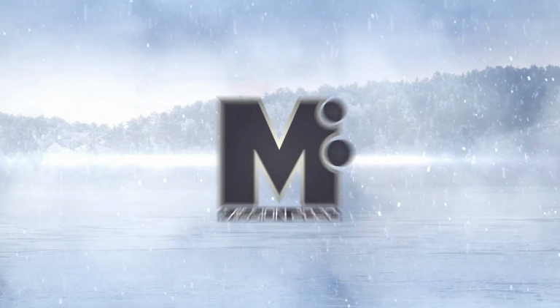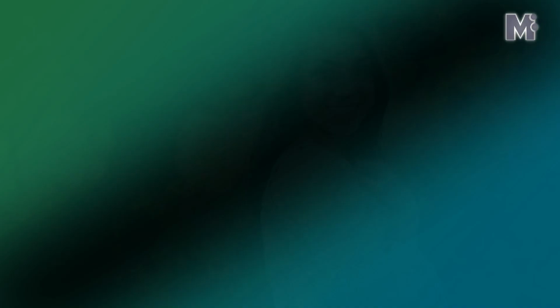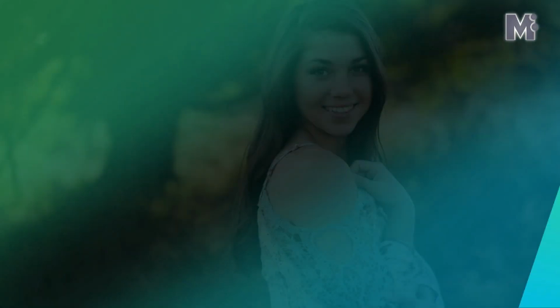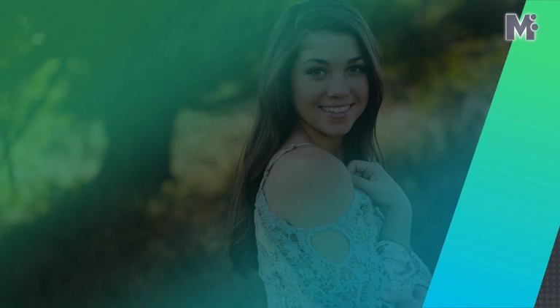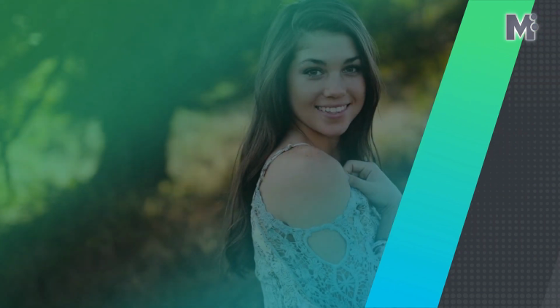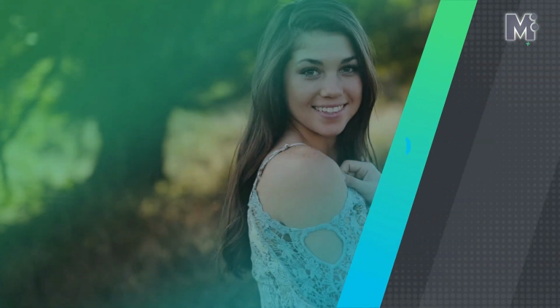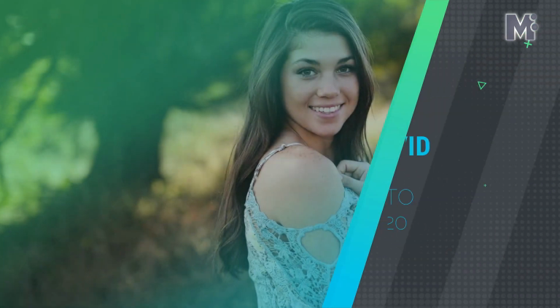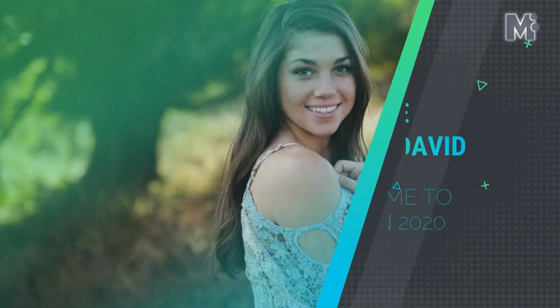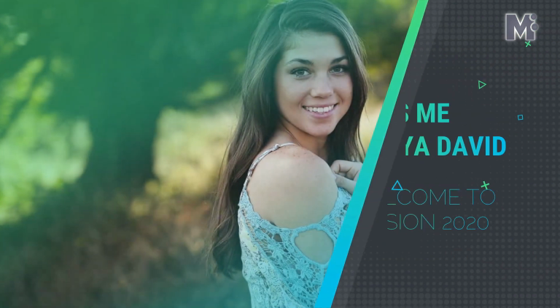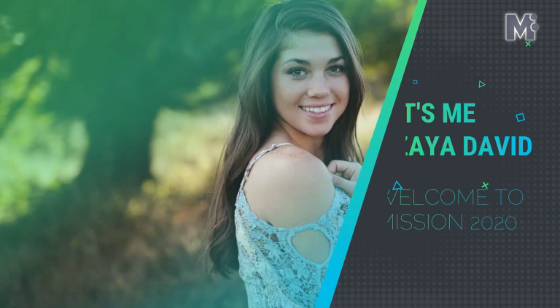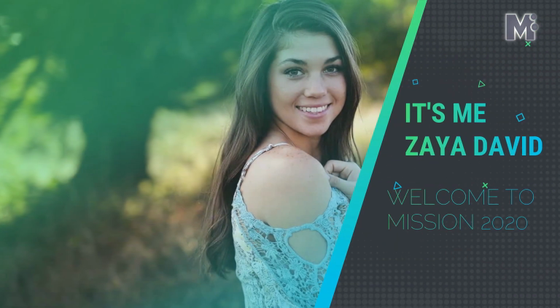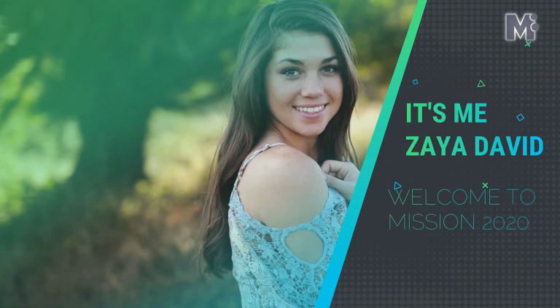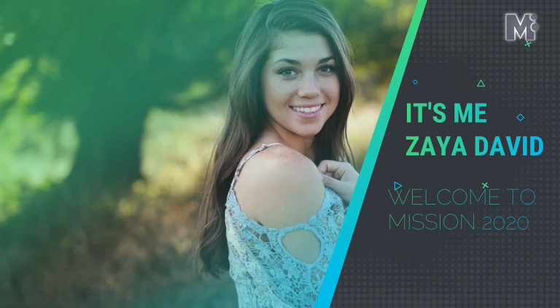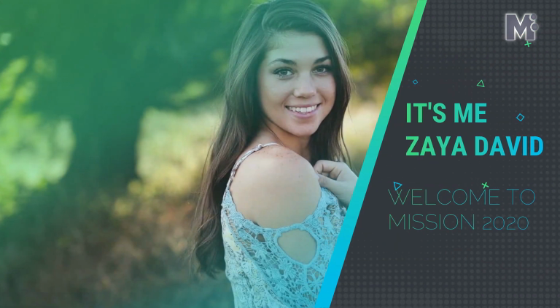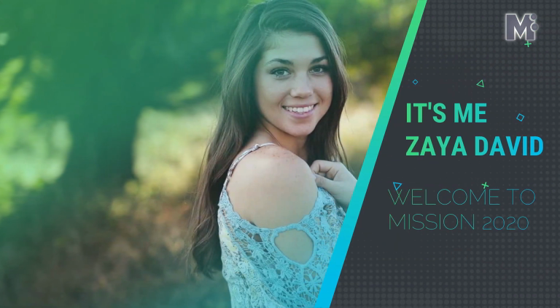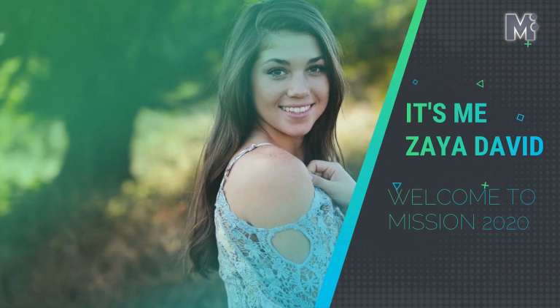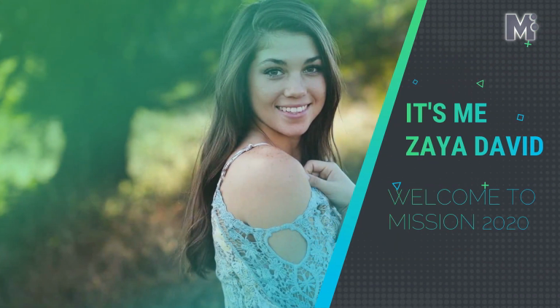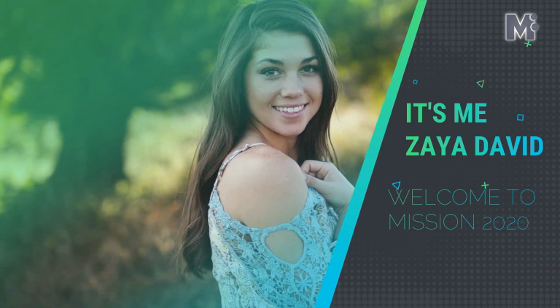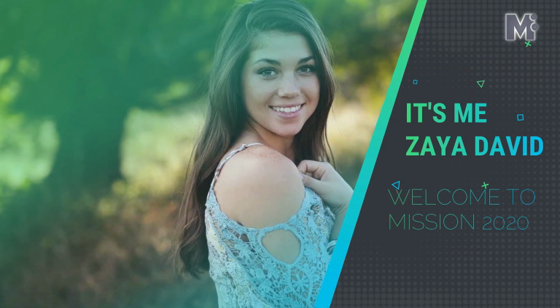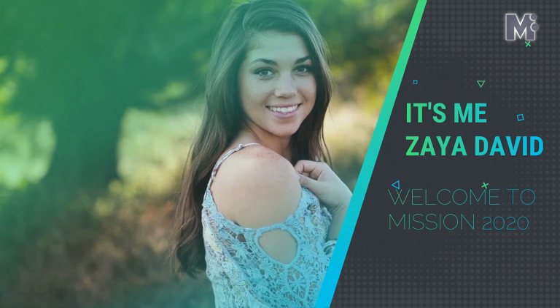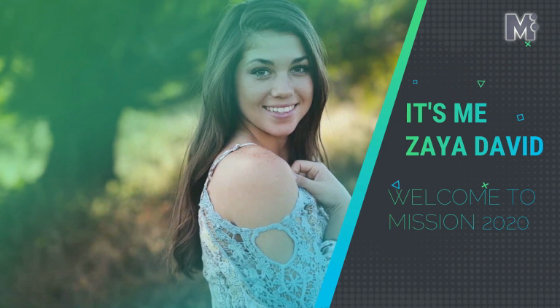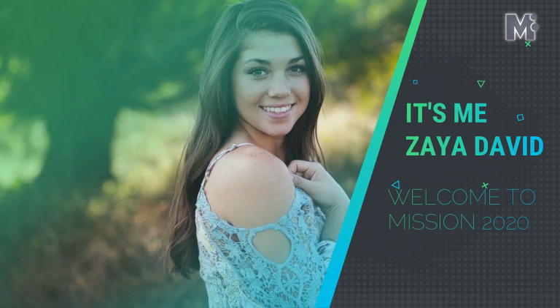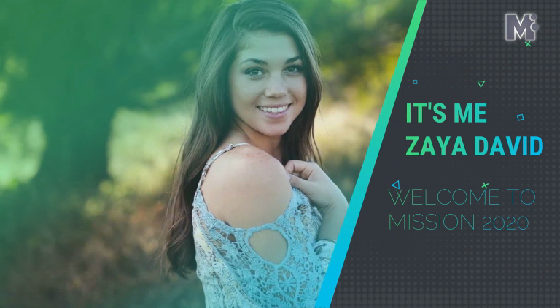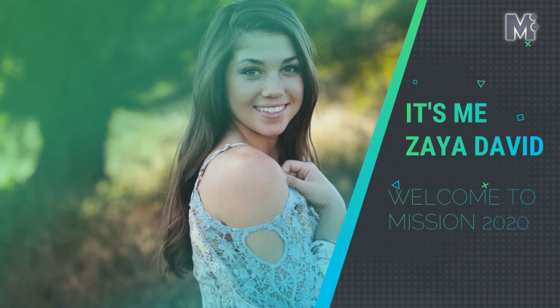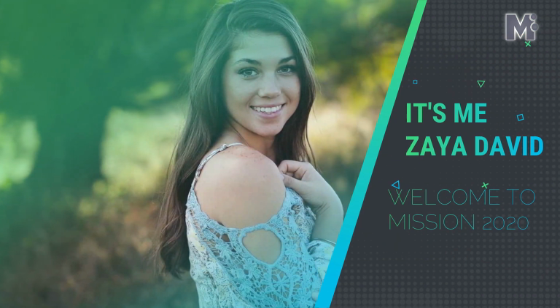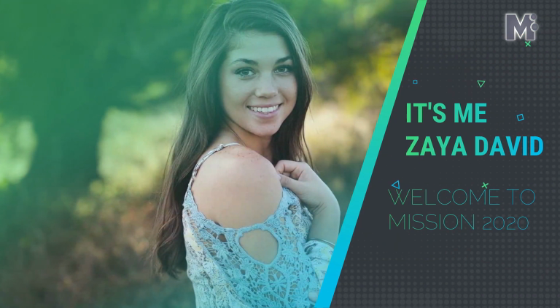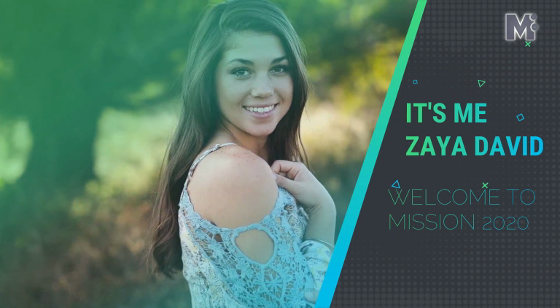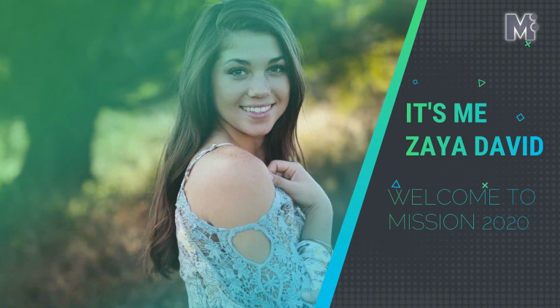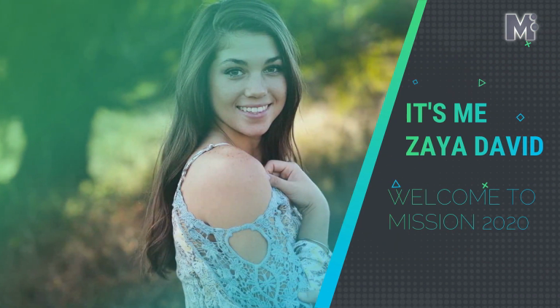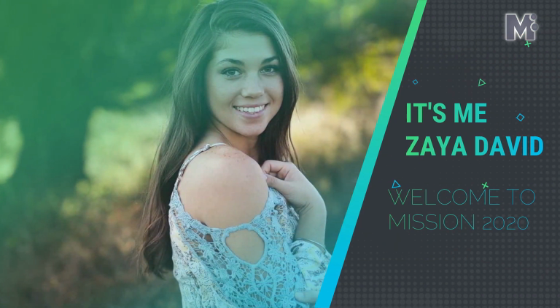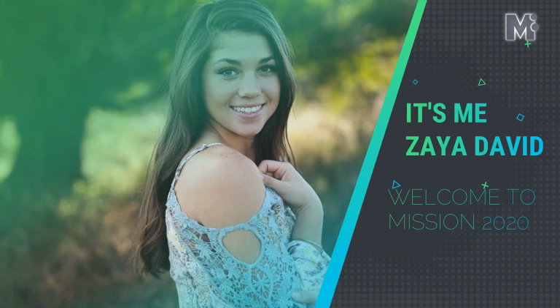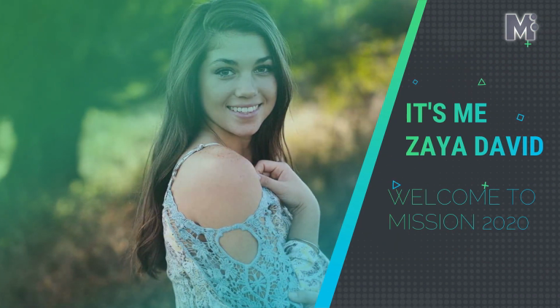Hello viewers, it's me, Ziya David, welcome to Mission 2020.